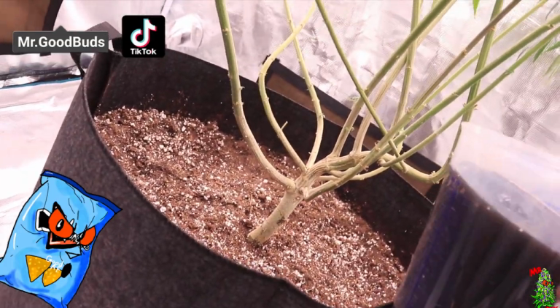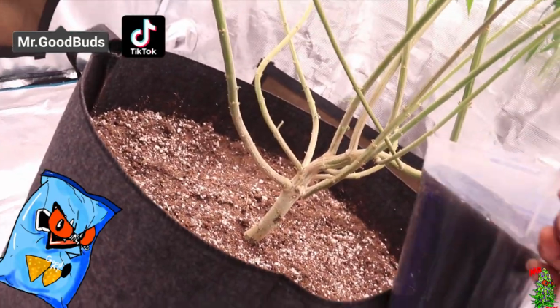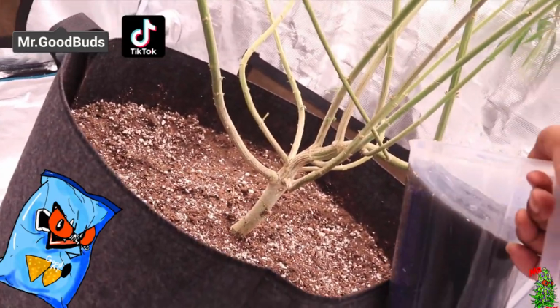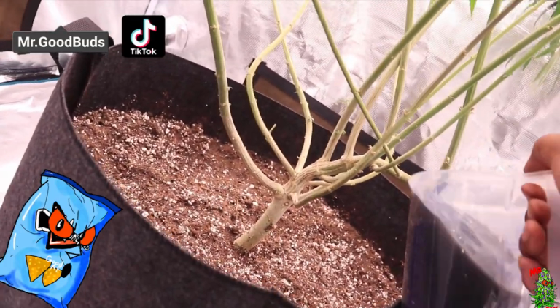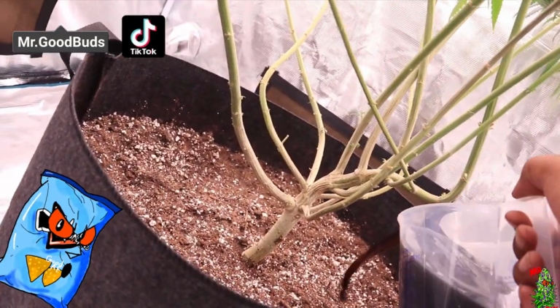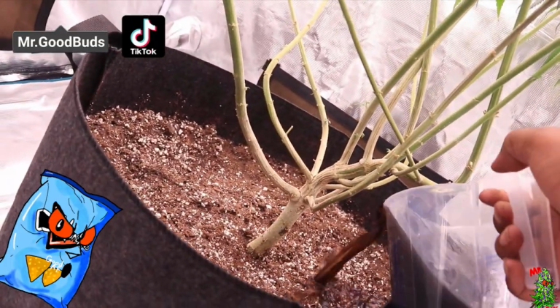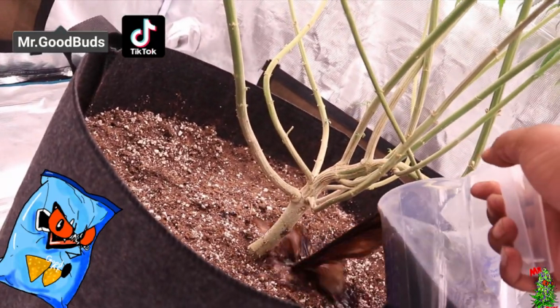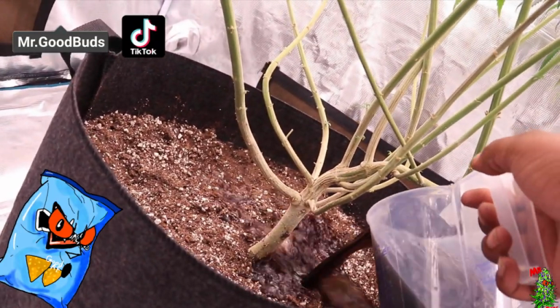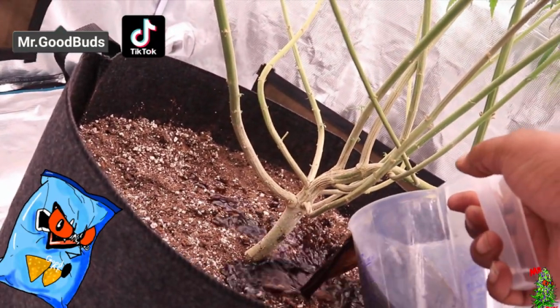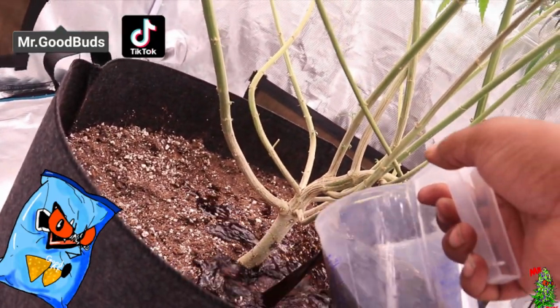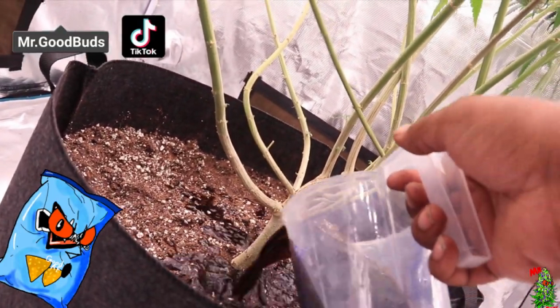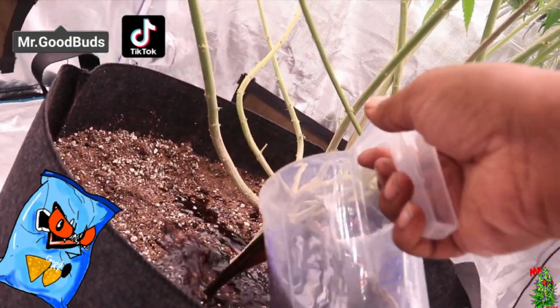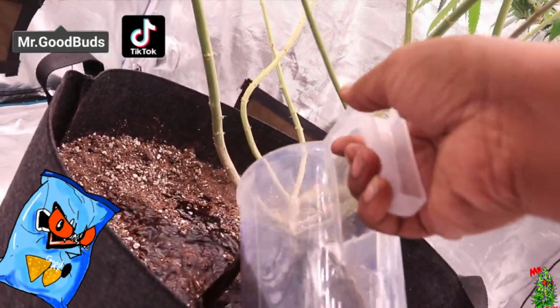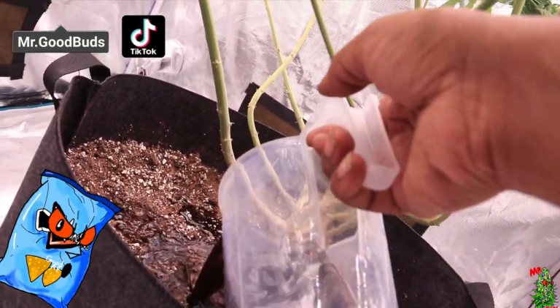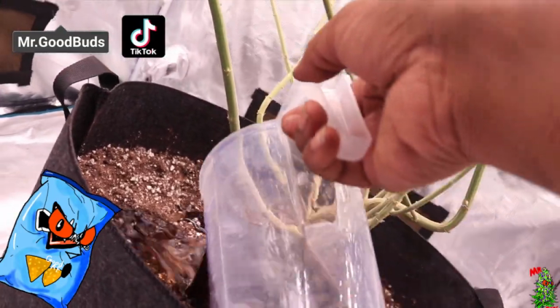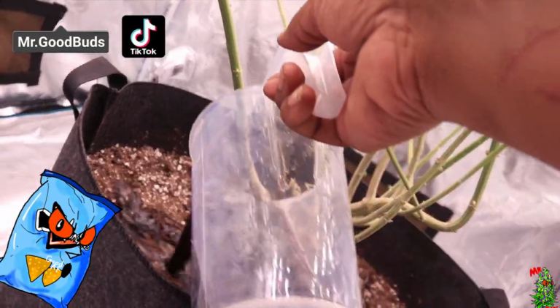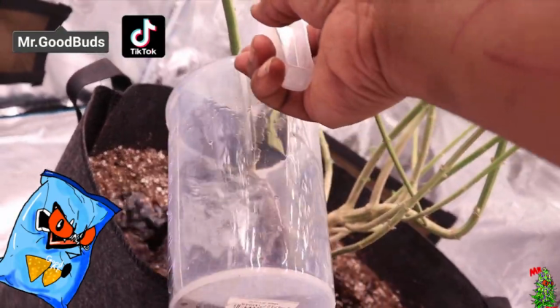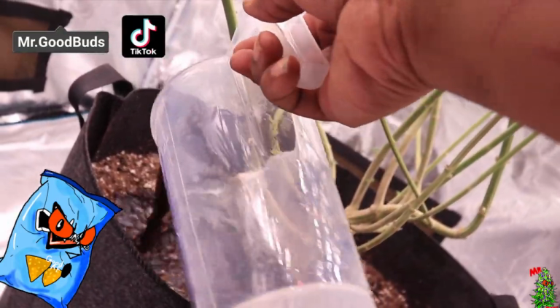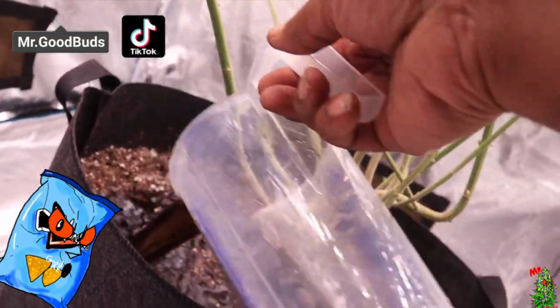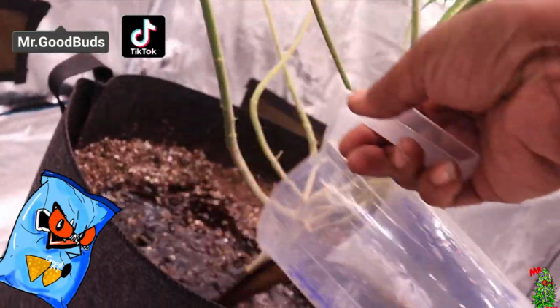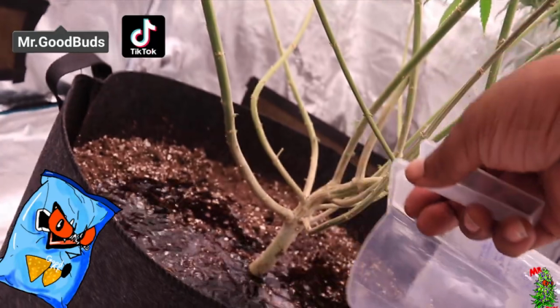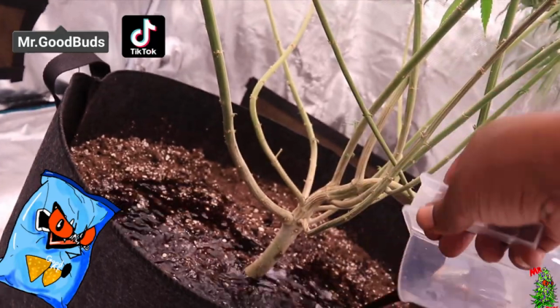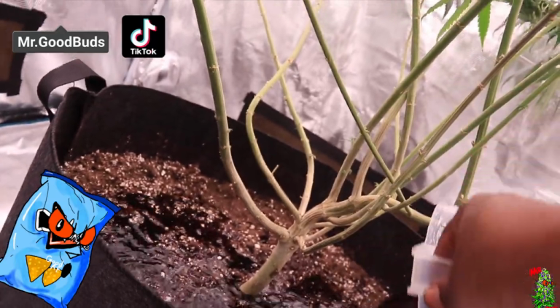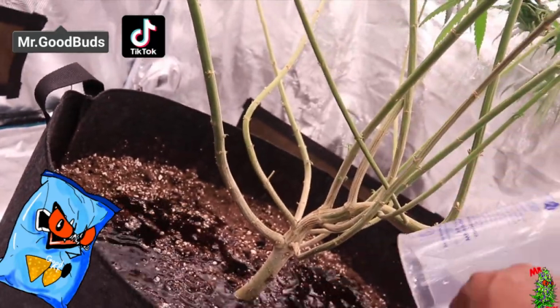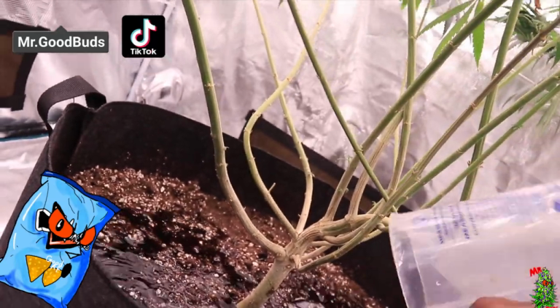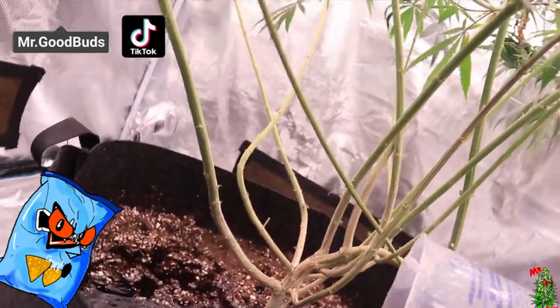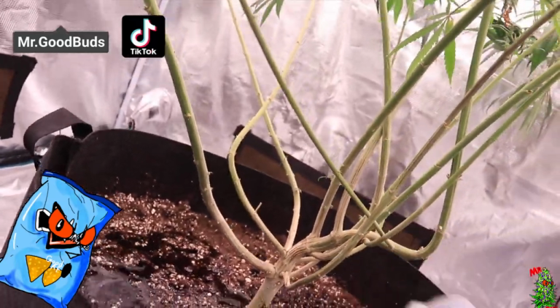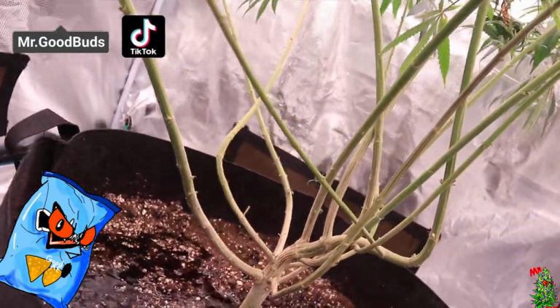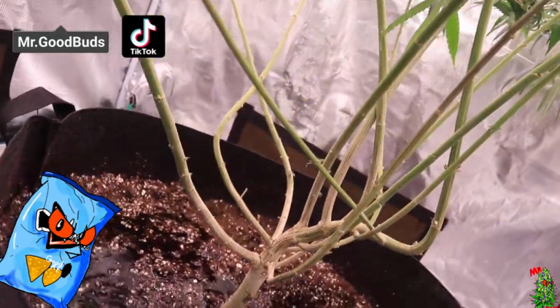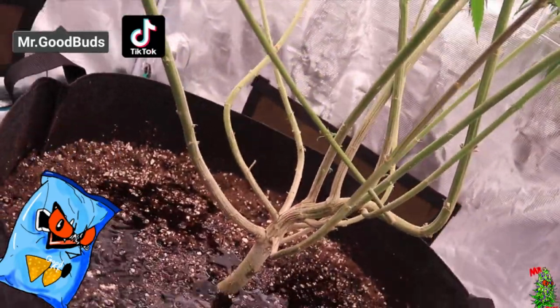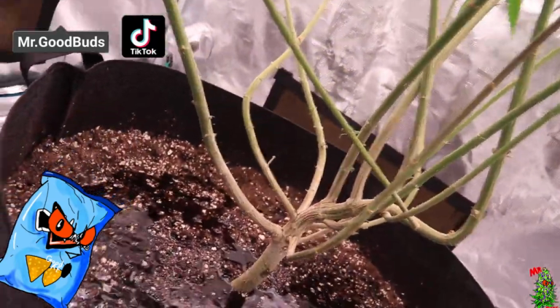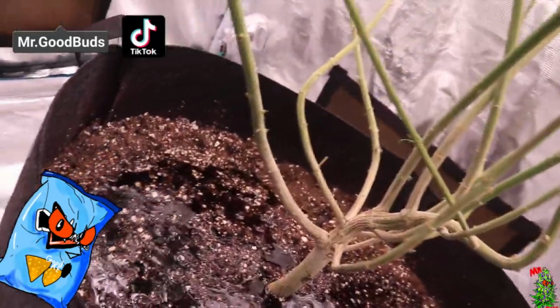Make sure y'all holla at the munchies too because we're getting ready to do the one chip challenge. We're gonna hit it with some more Recharge and we're out.